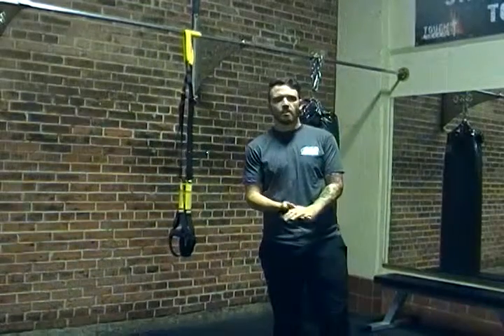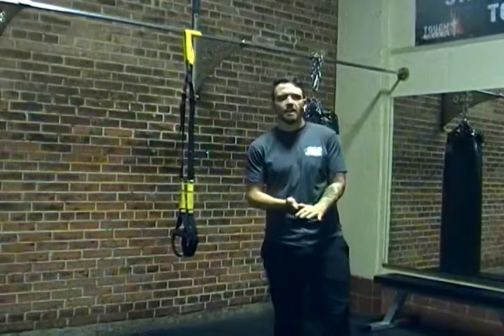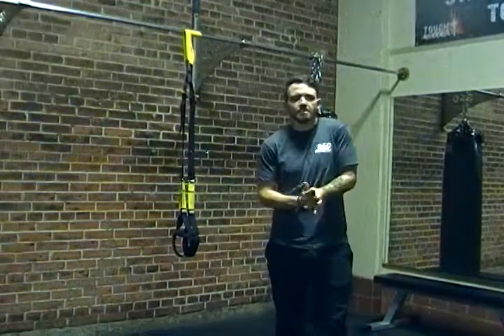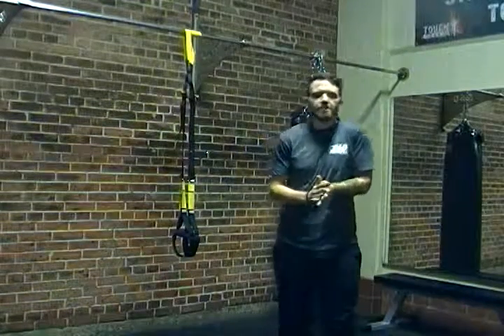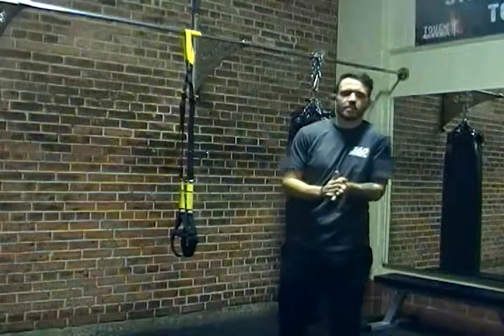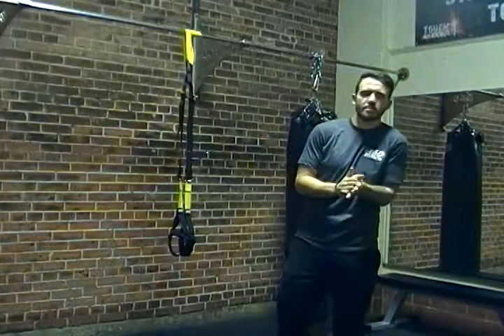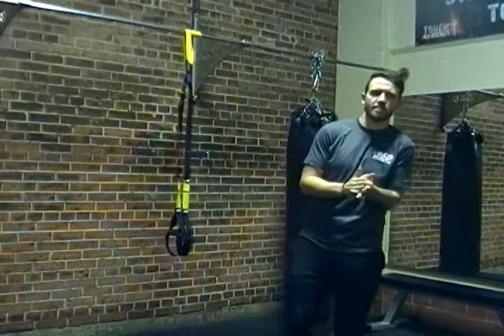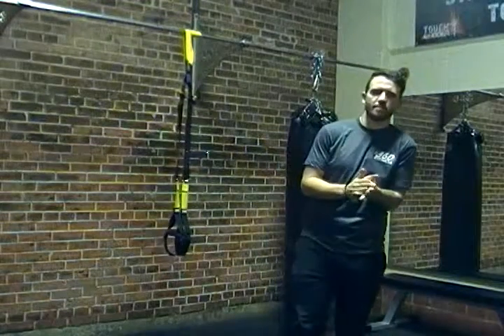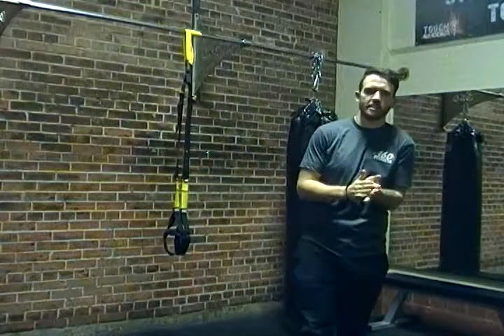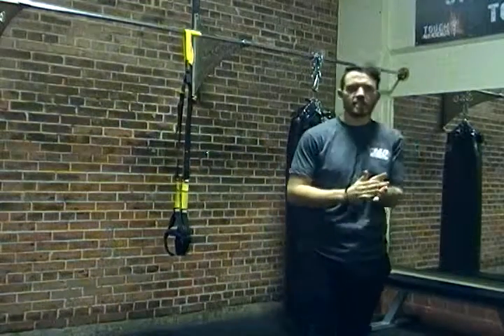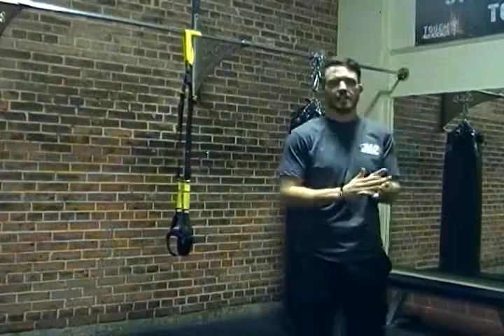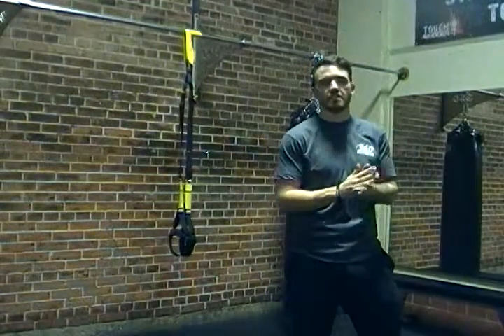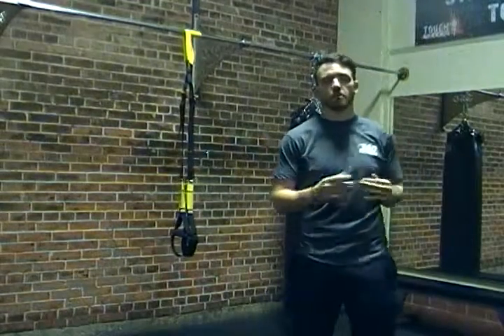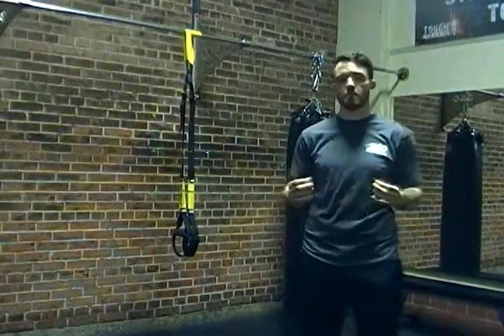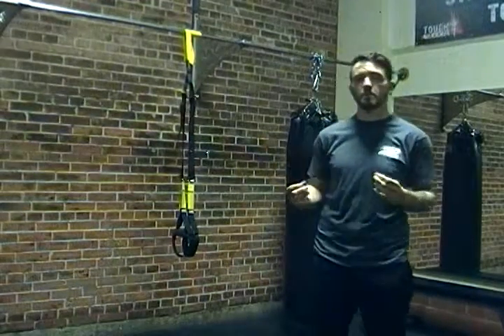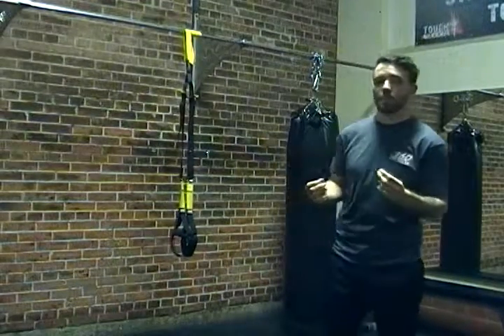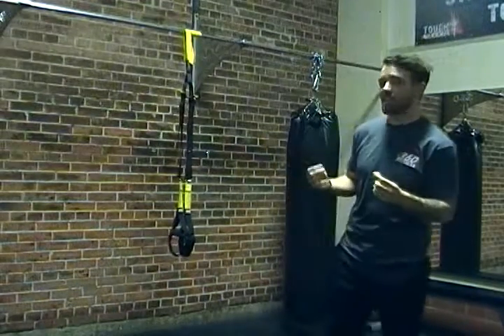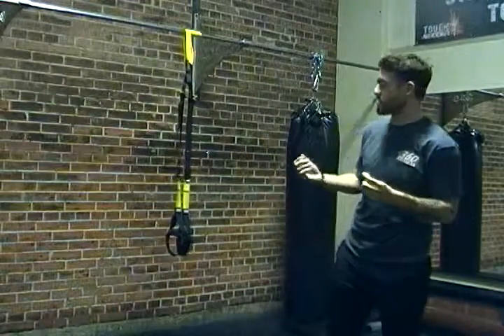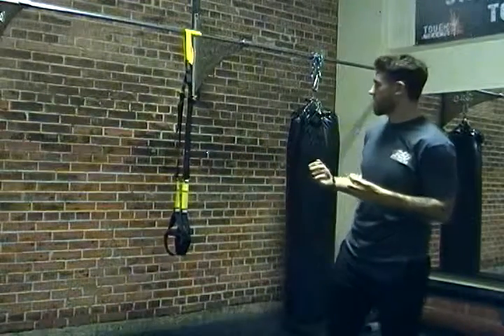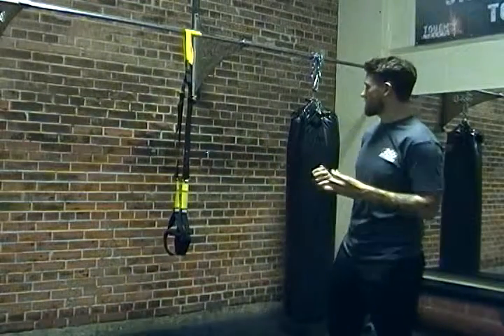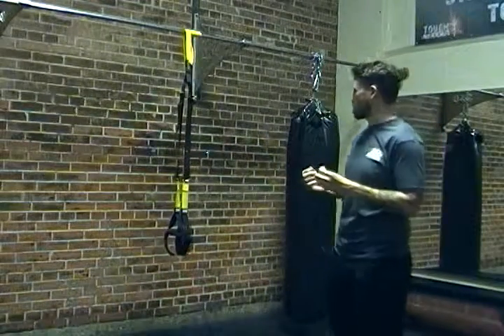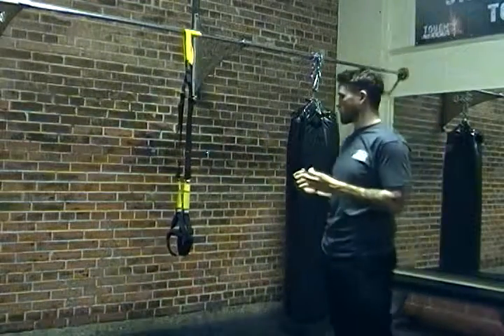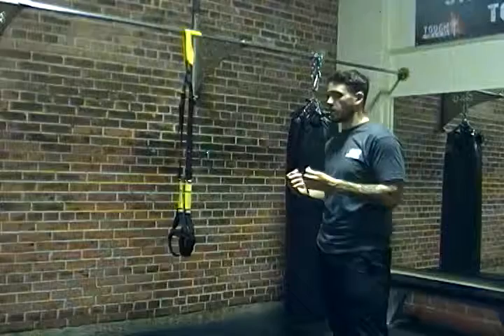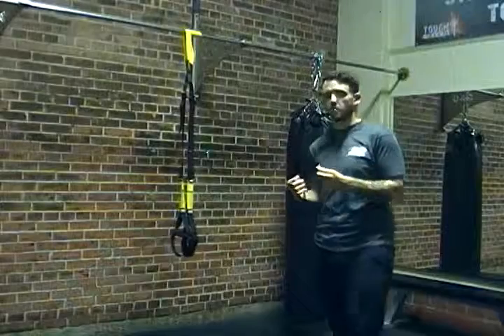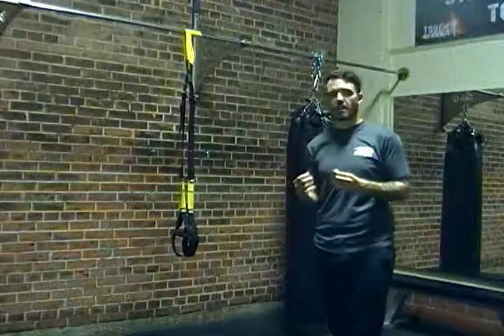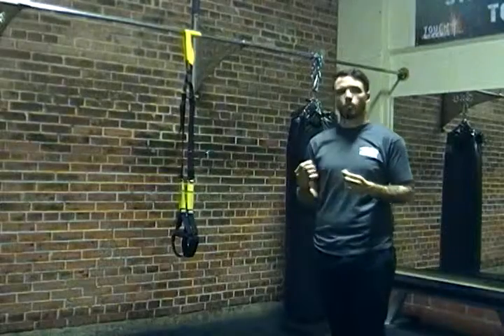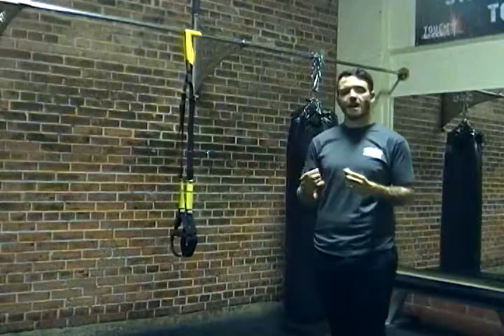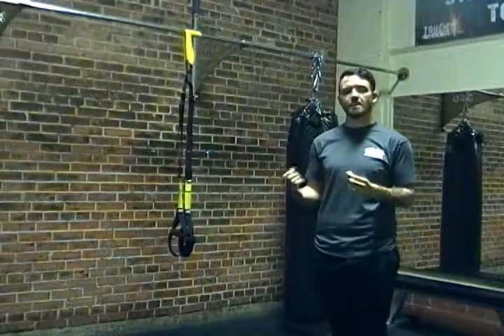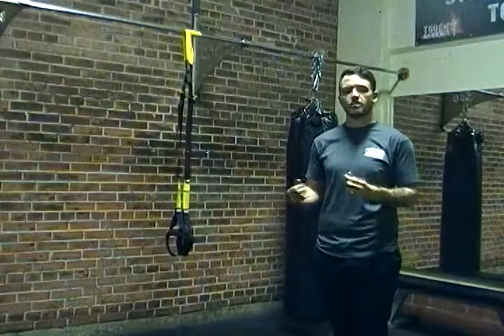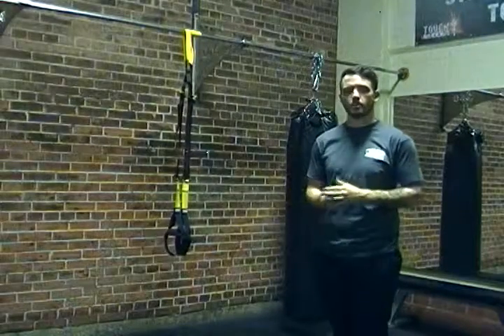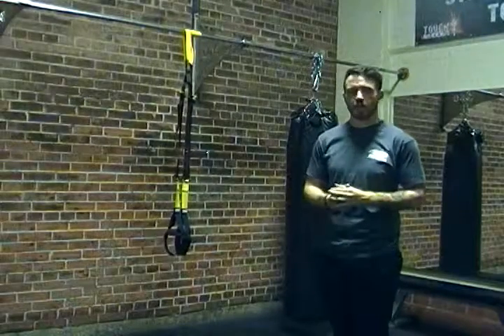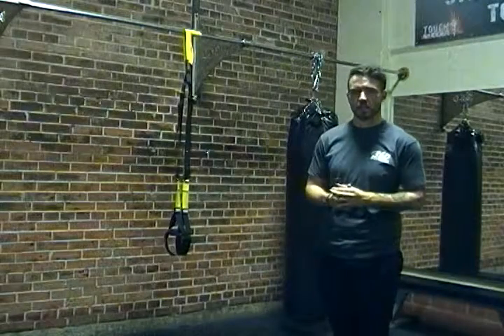Hey guys, it's Dave with 360 Fitness here again. Today we're going to be doing another TRX movement — we're going to be doing a wide deltoid raise.